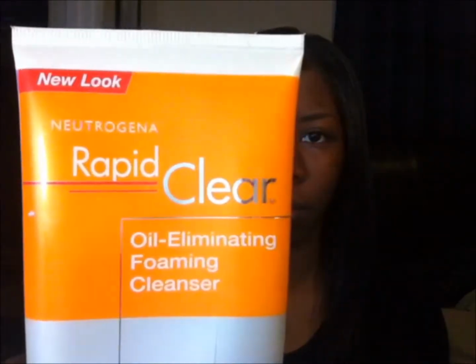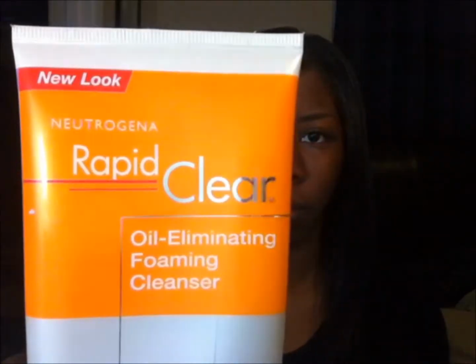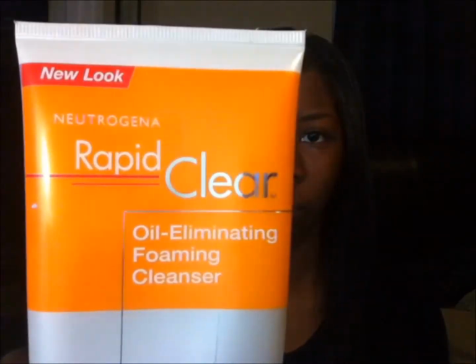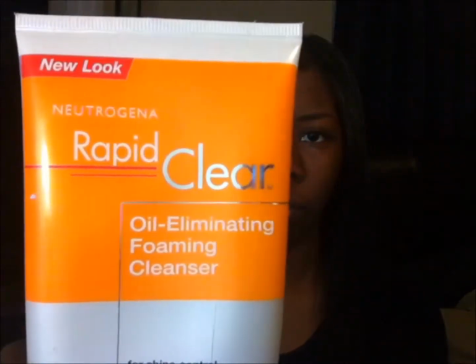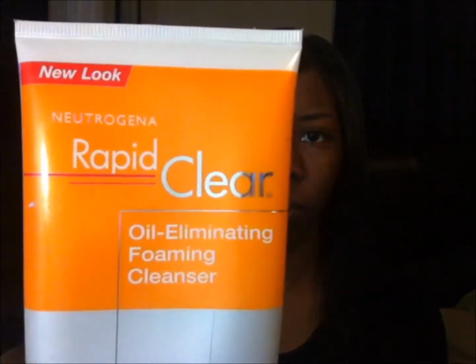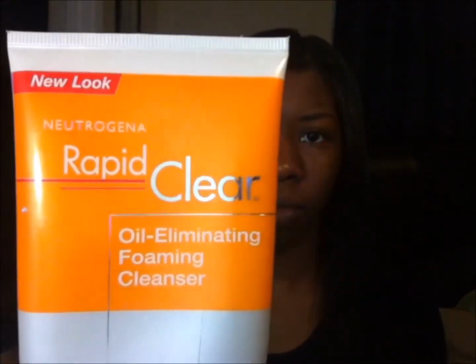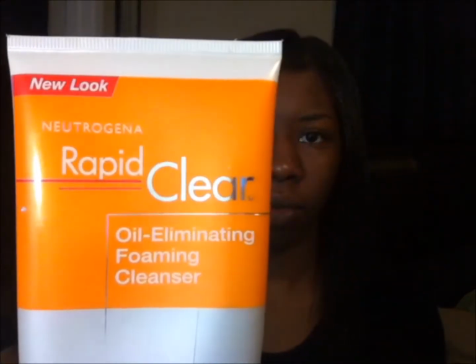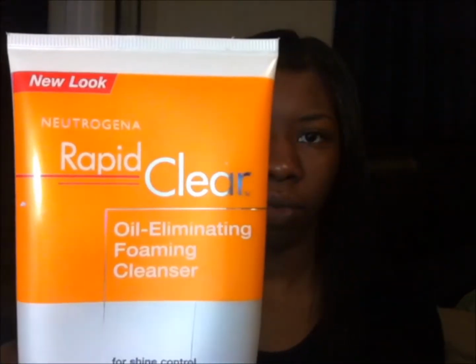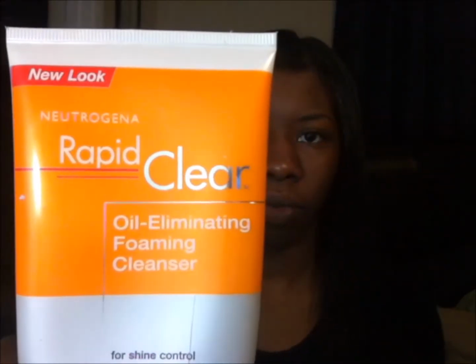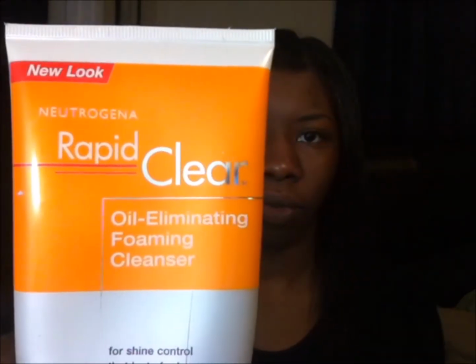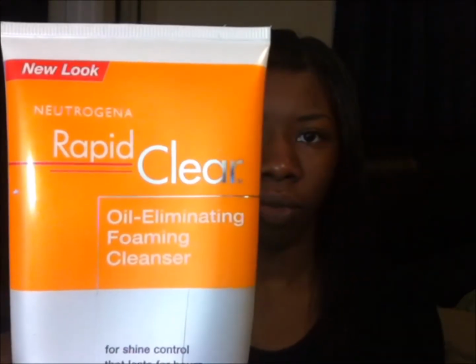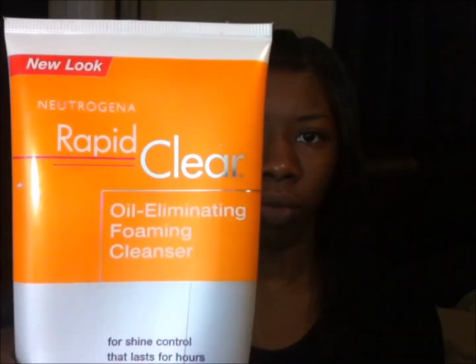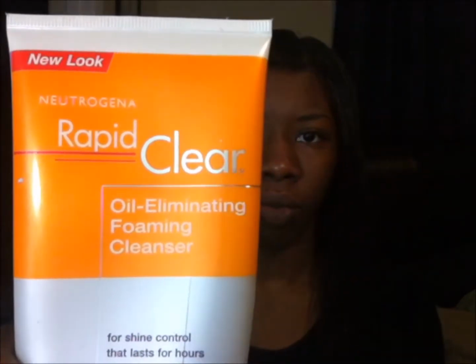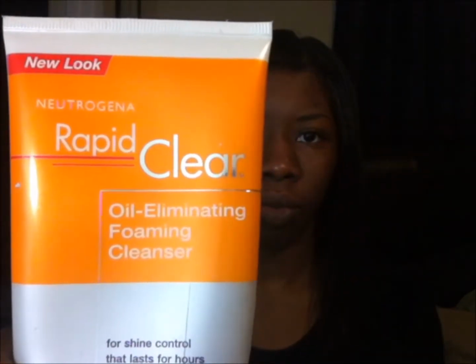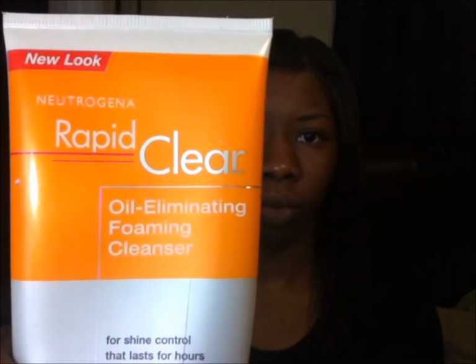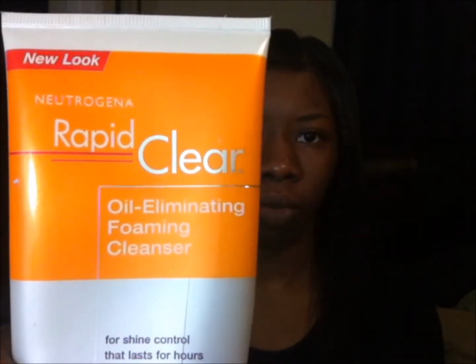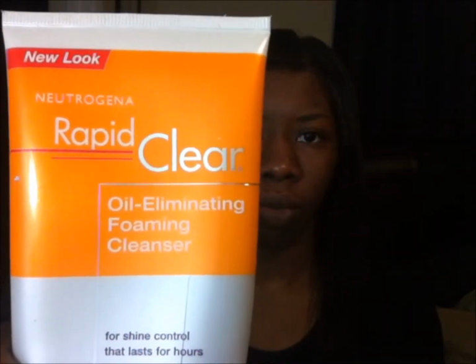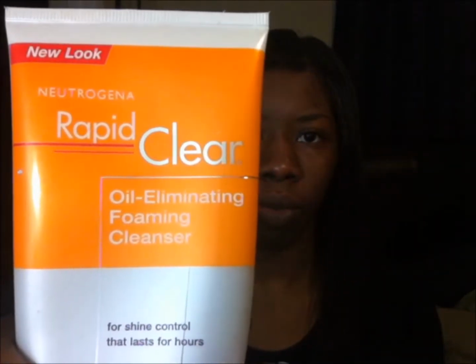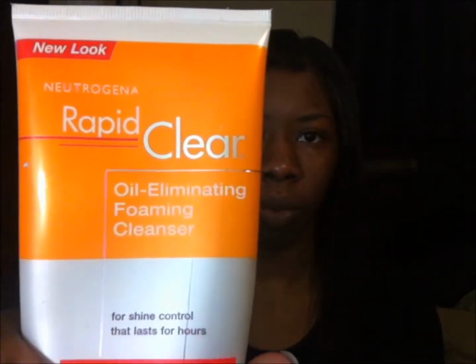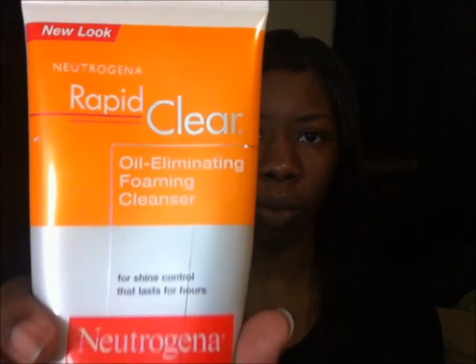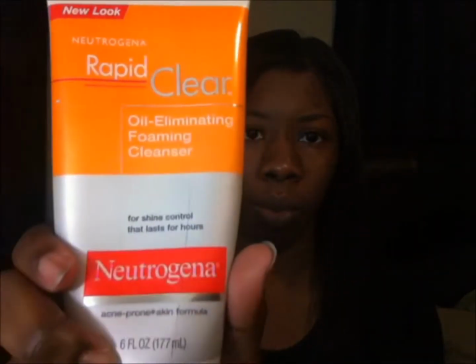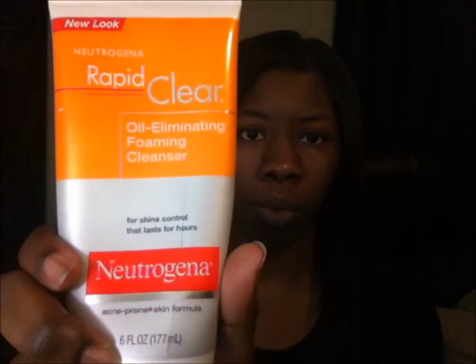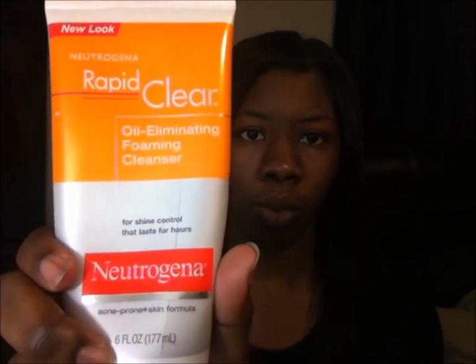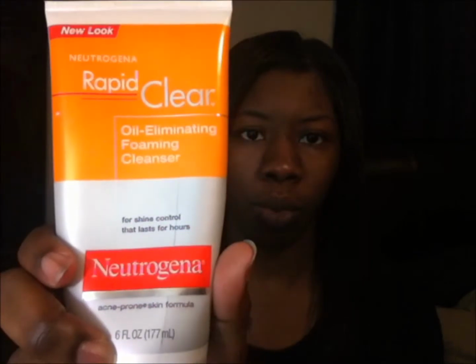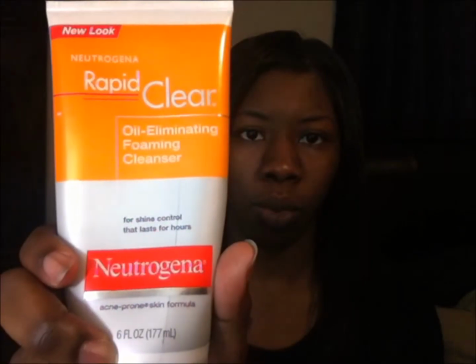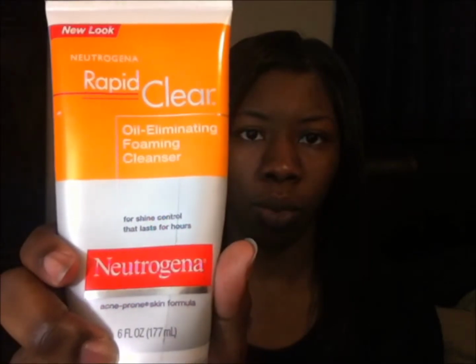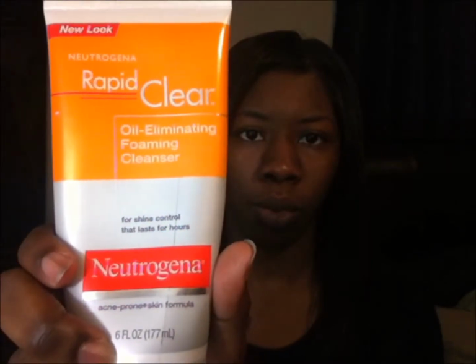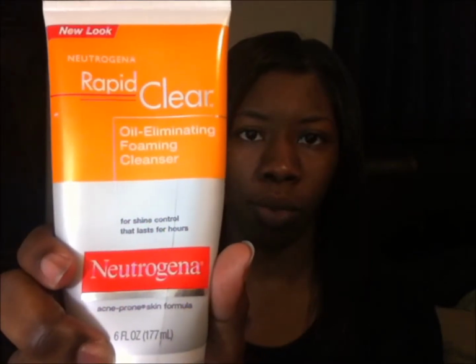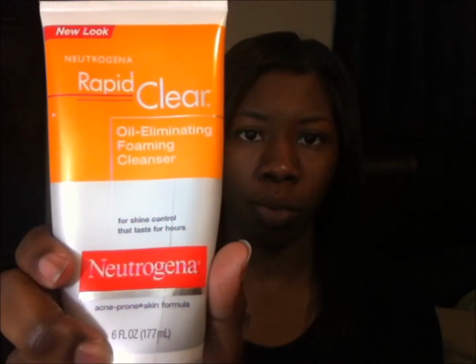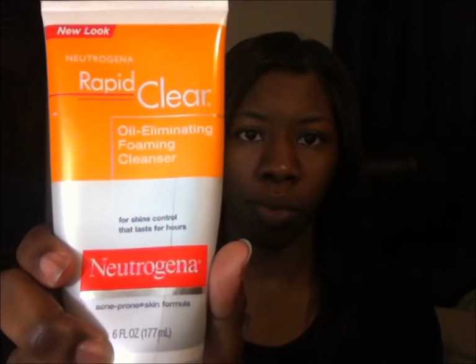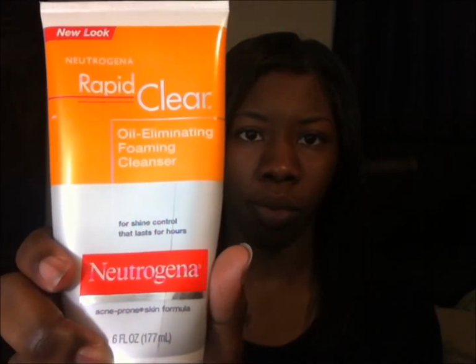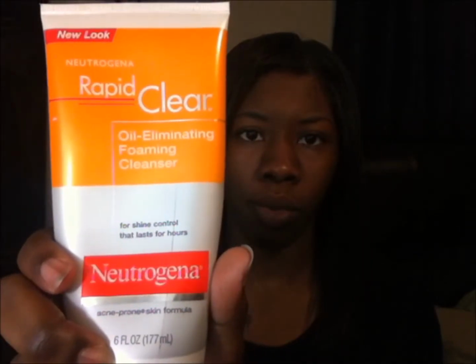Before putting makeup on my face I always do my face cleanser with Neutrogena Rapid Clear.